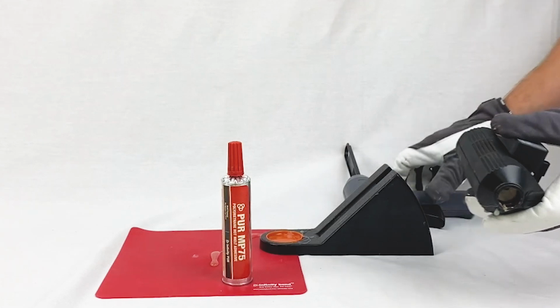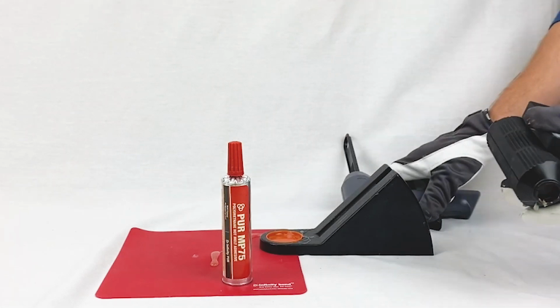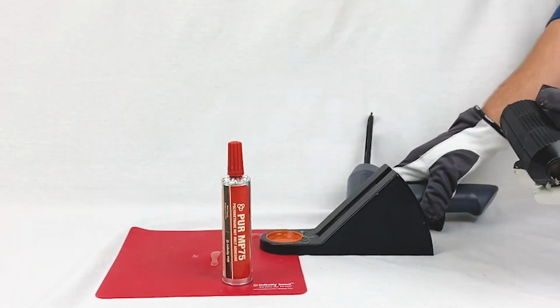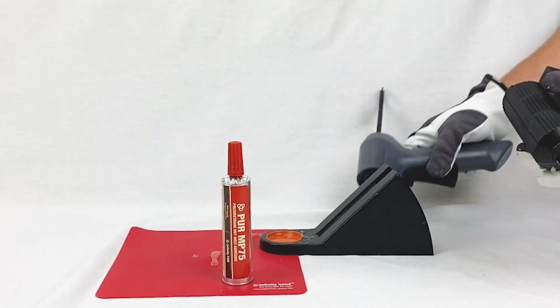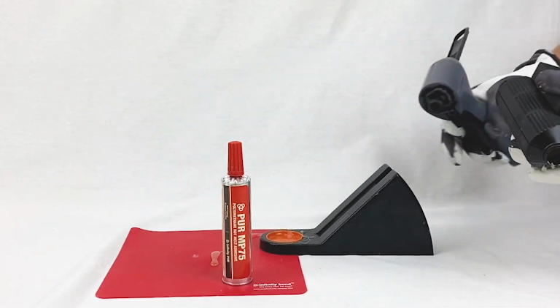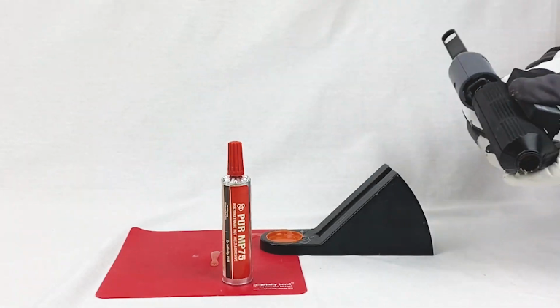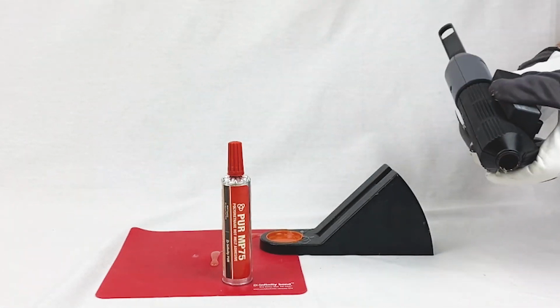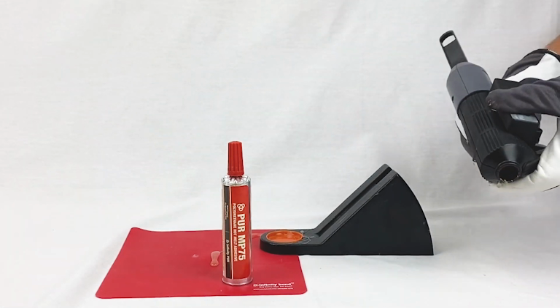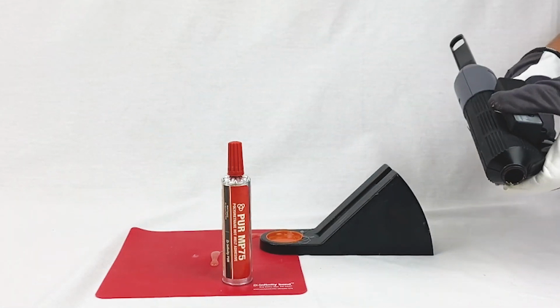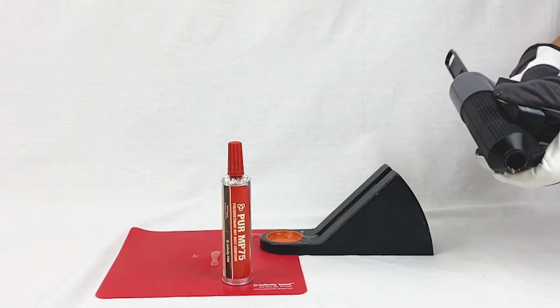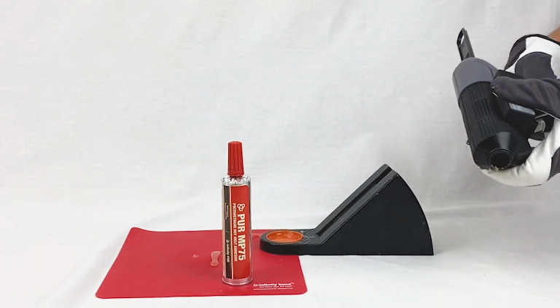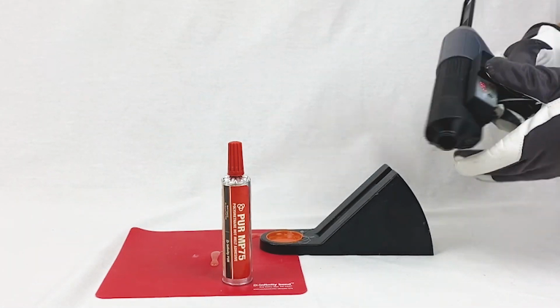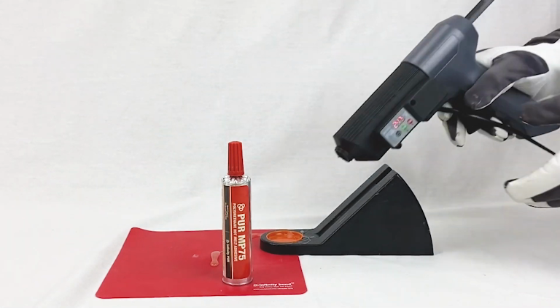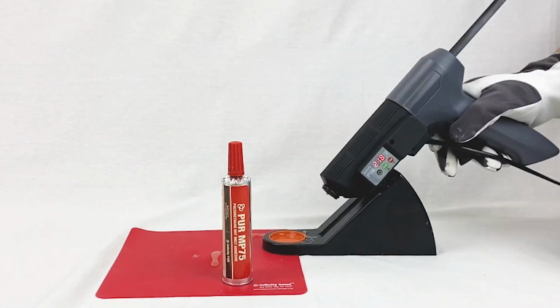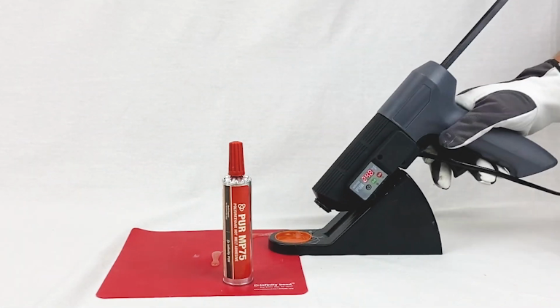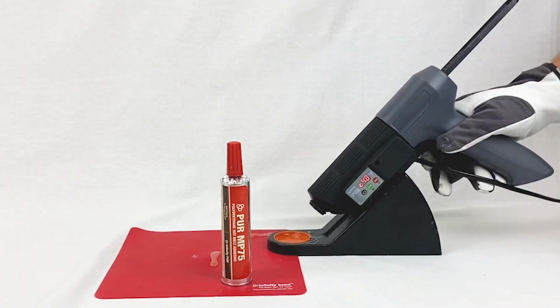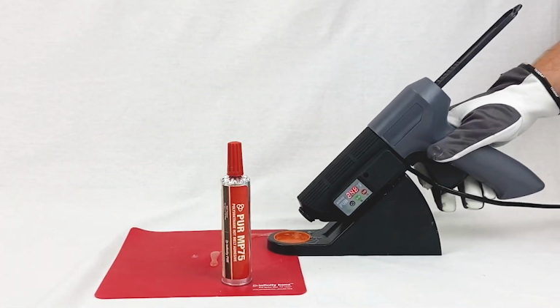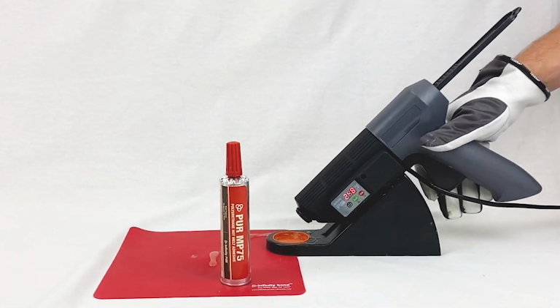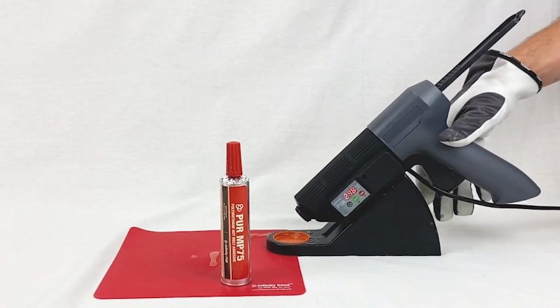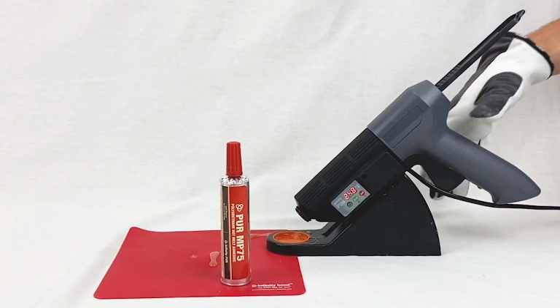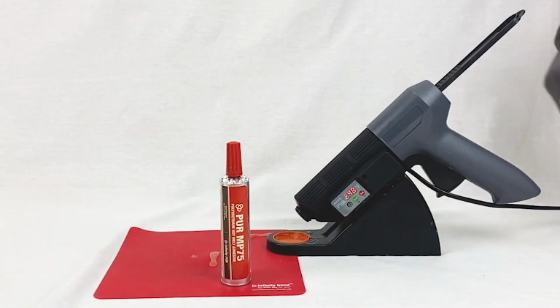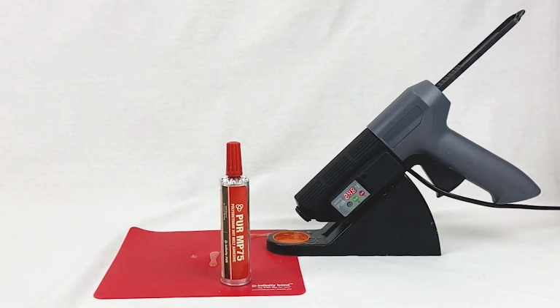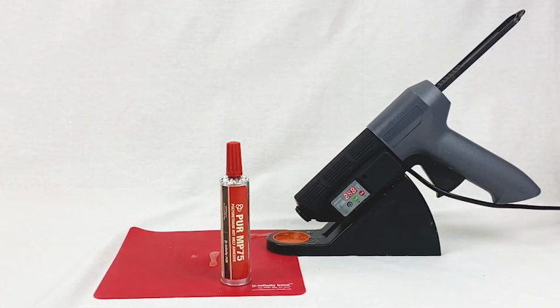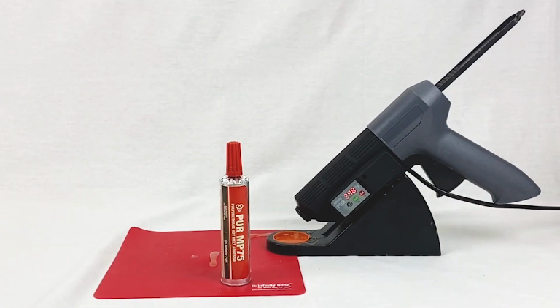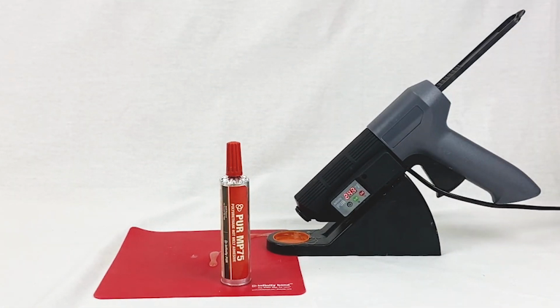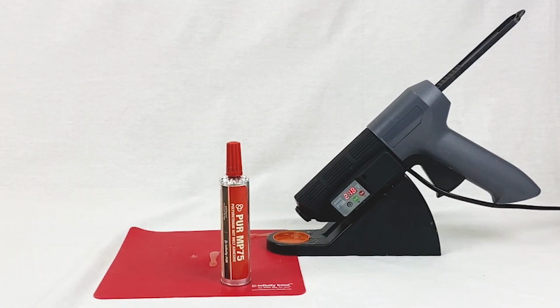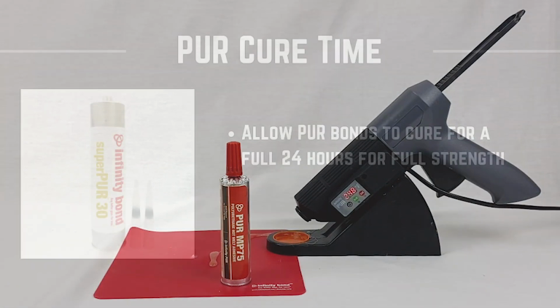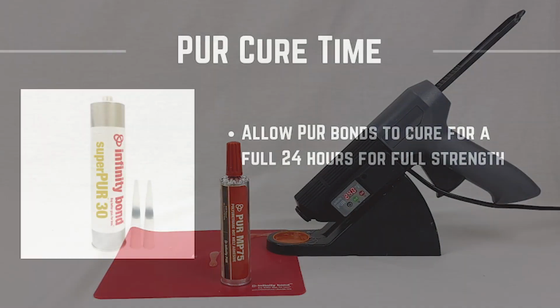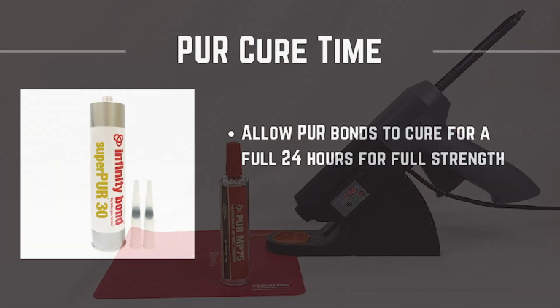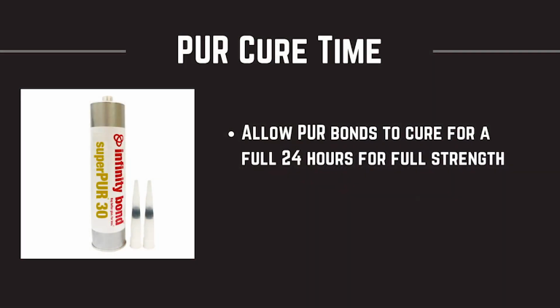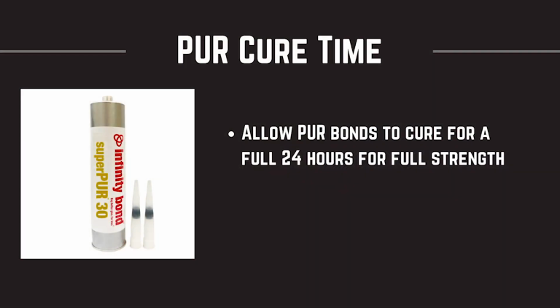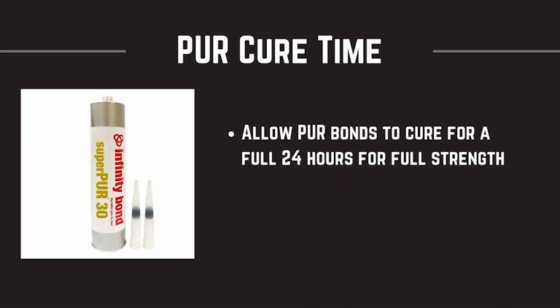If recapped and stored properly, a PUR cartridge can be reheated and dispensed multiple times.